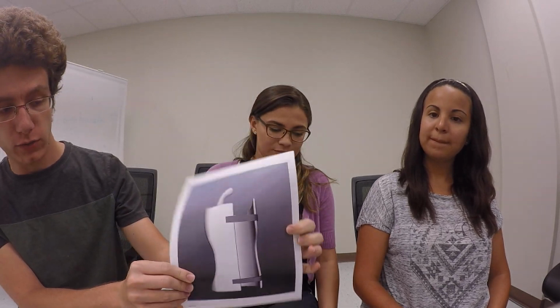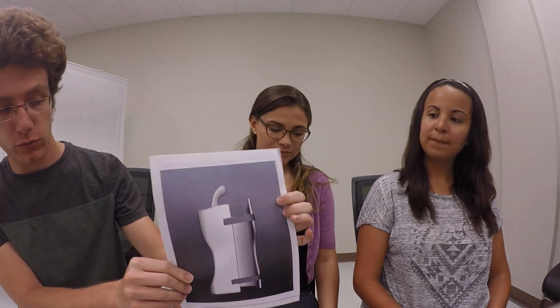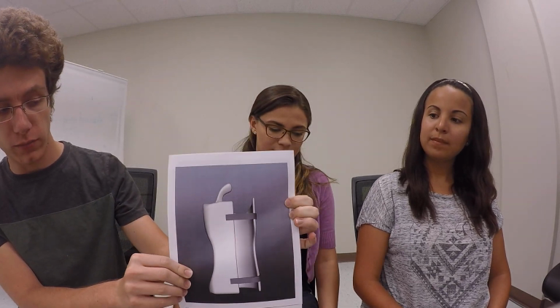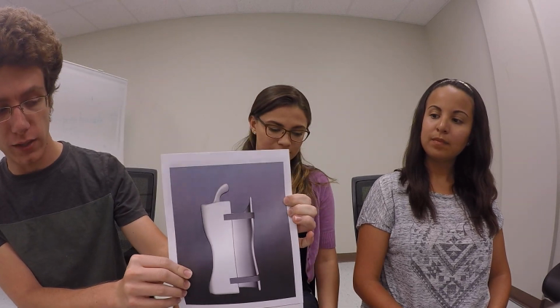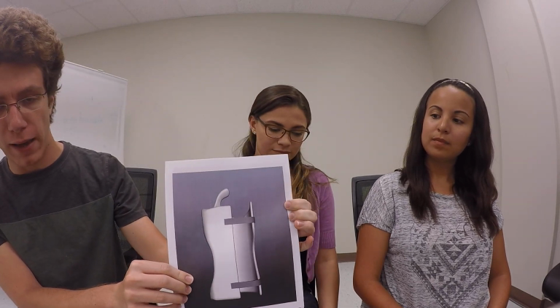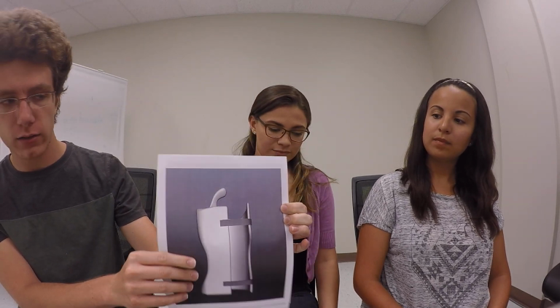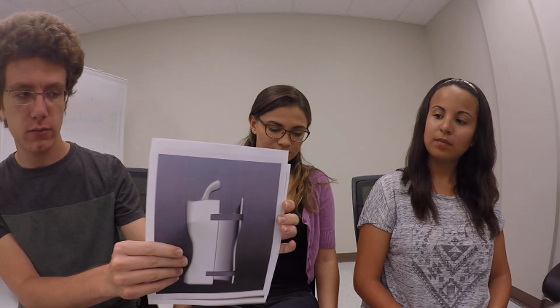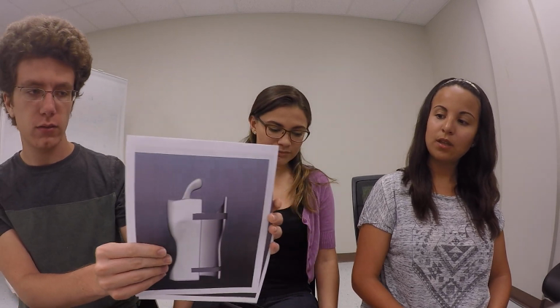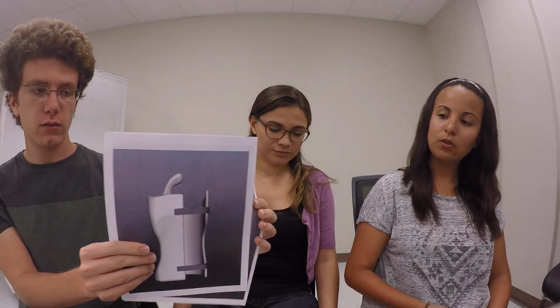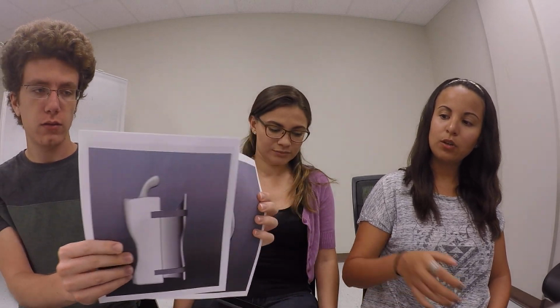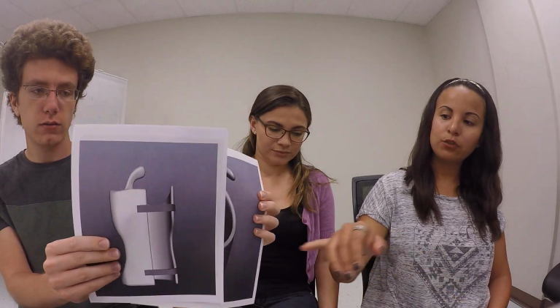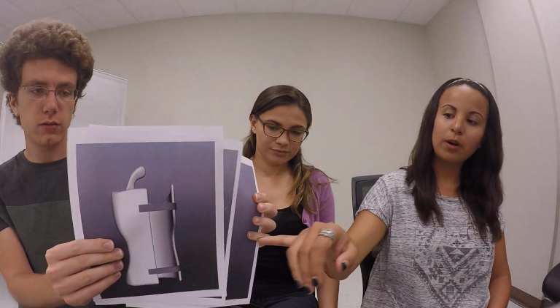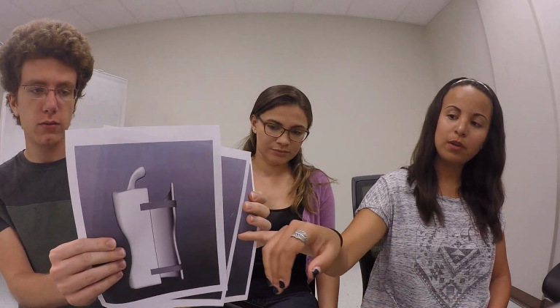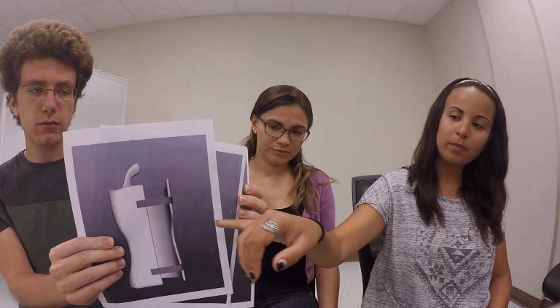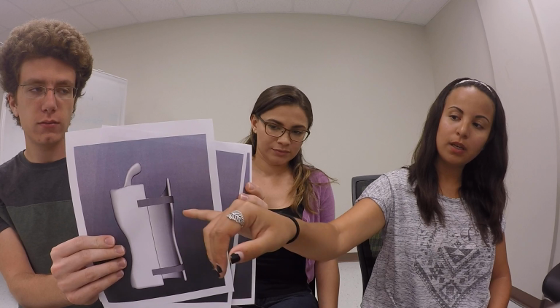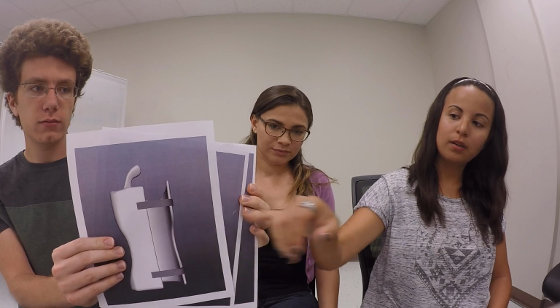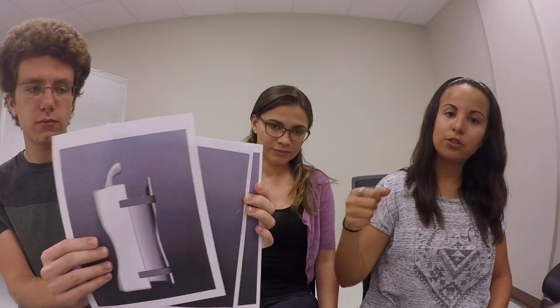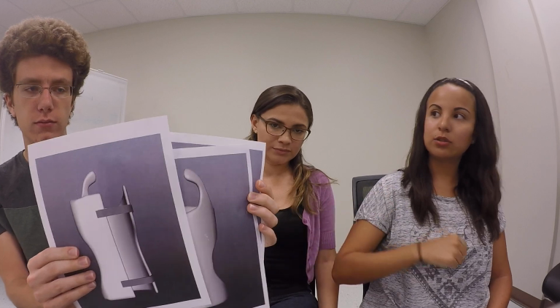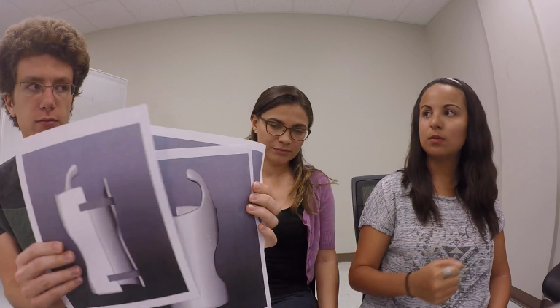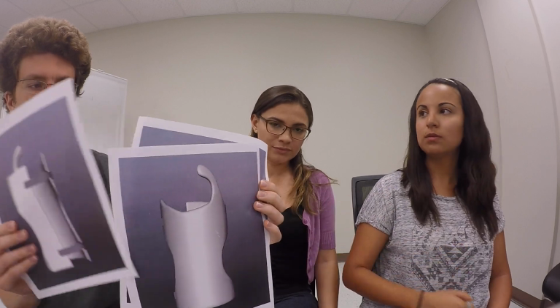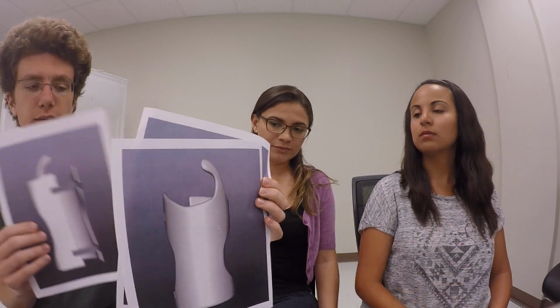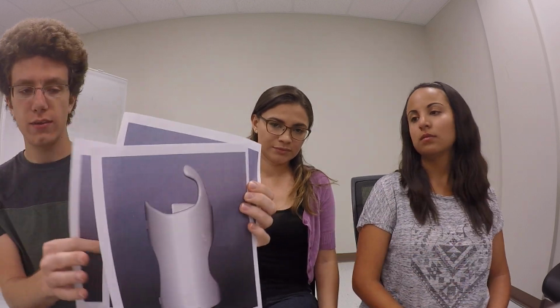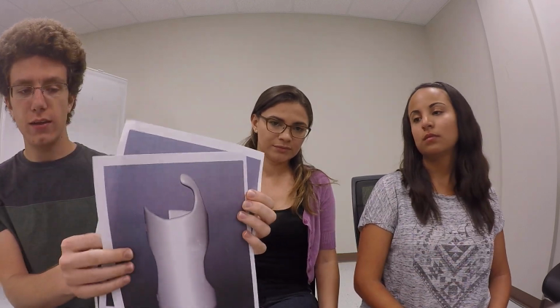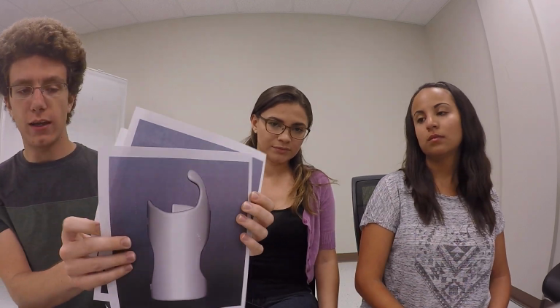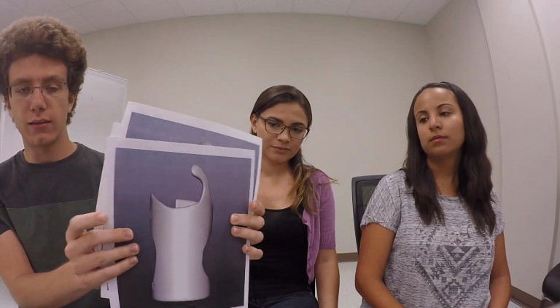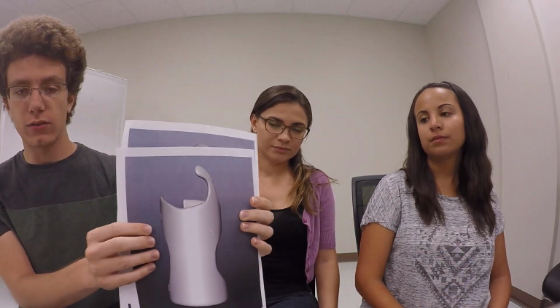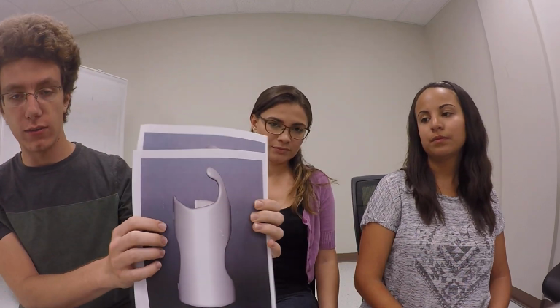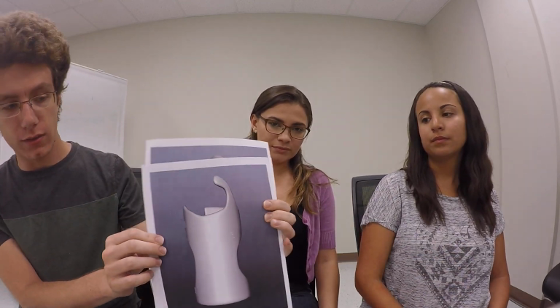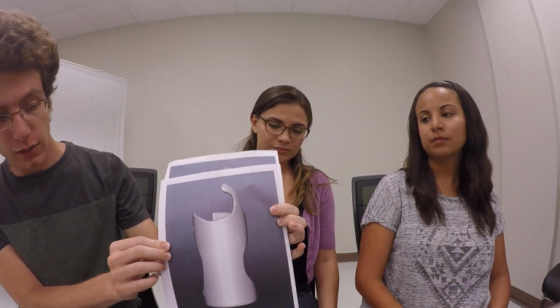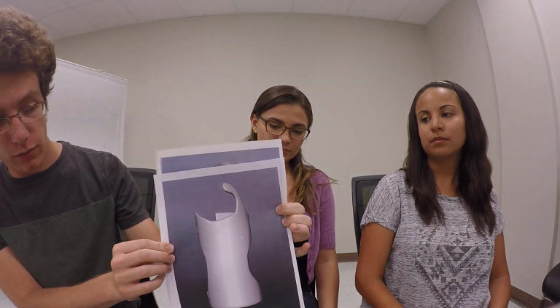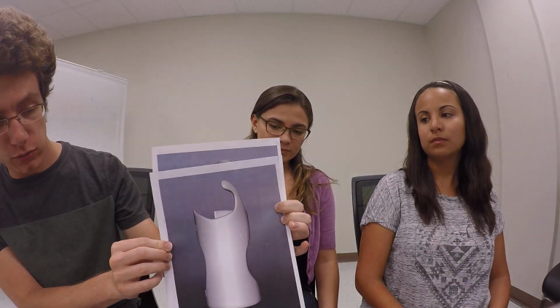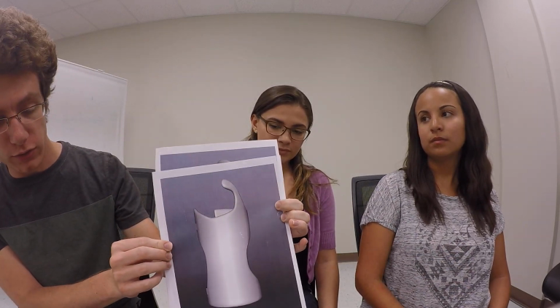Here are a couple of other angles of the same model. This is from the back, and those are the straps that will make it adjustable. And this is the front.